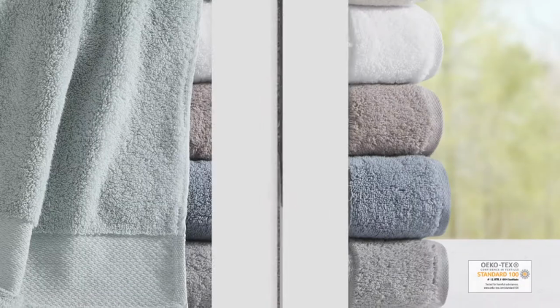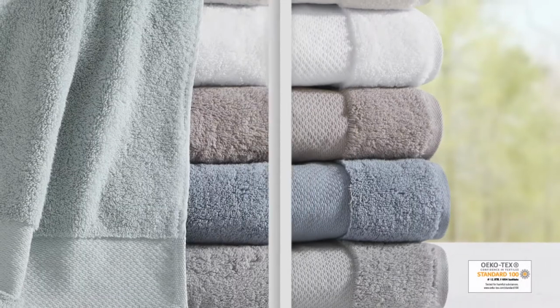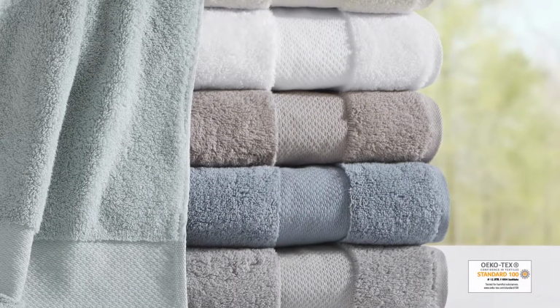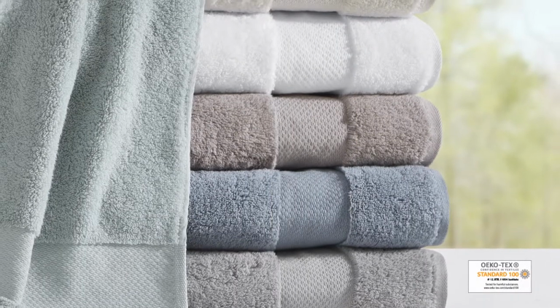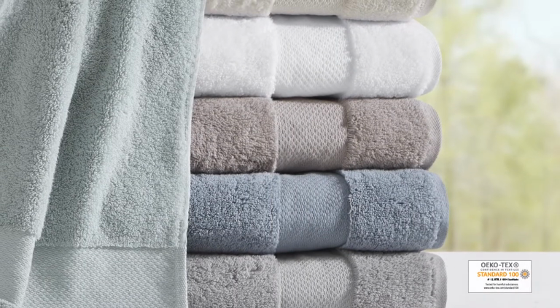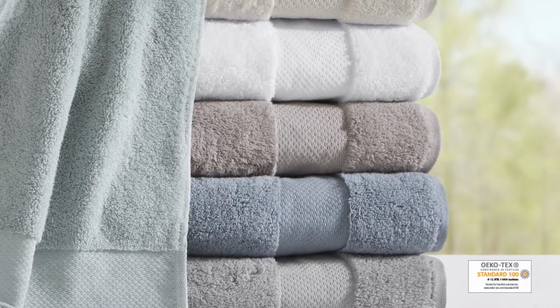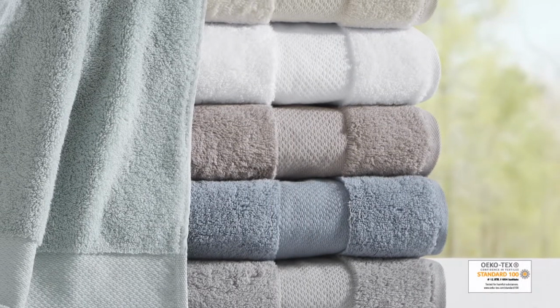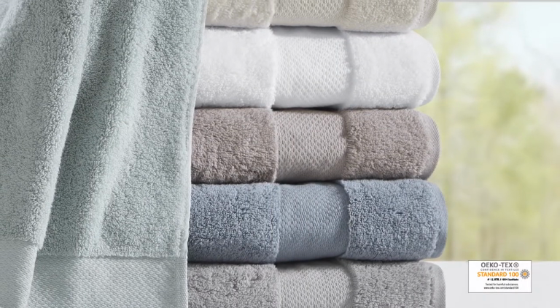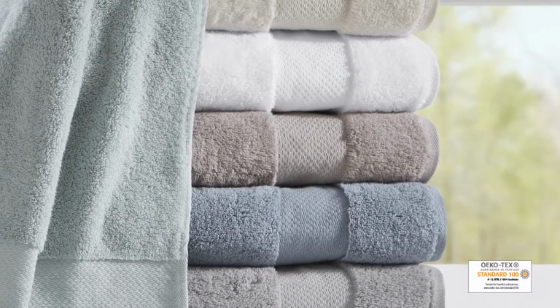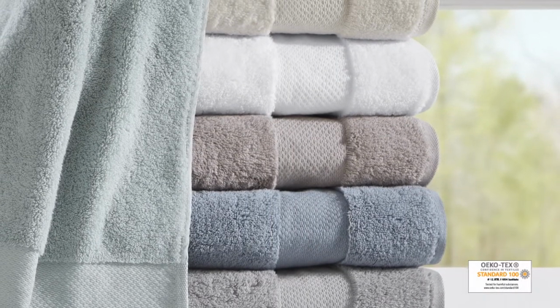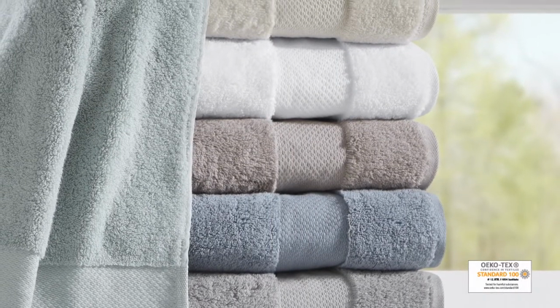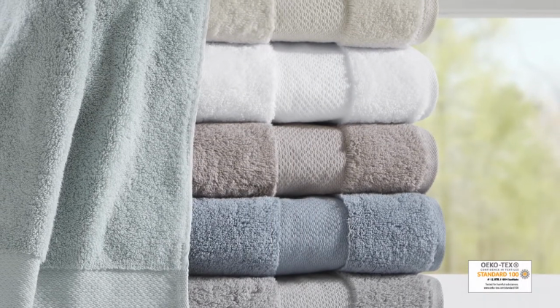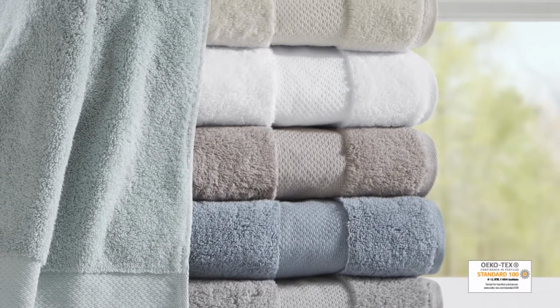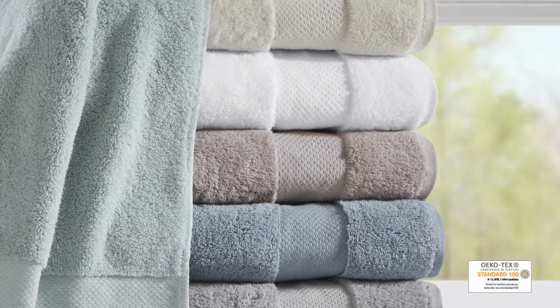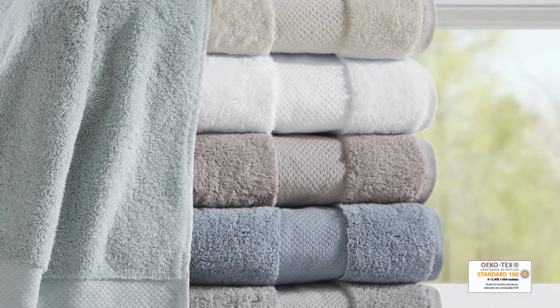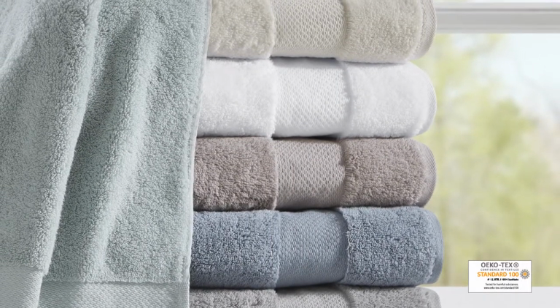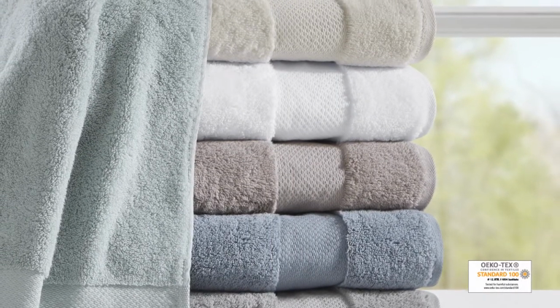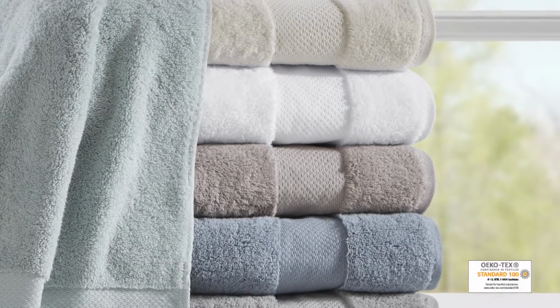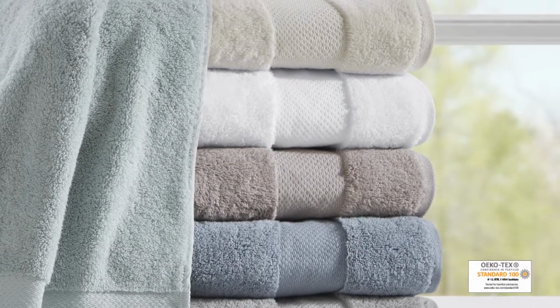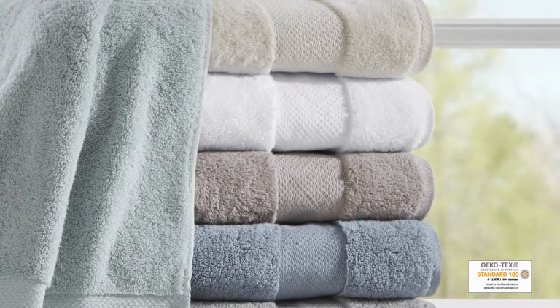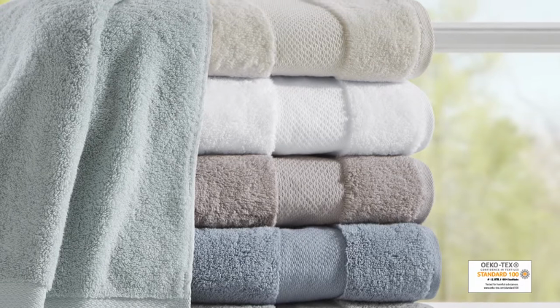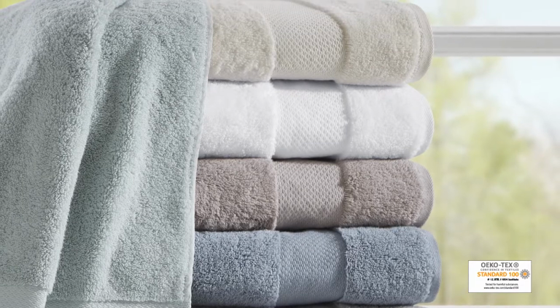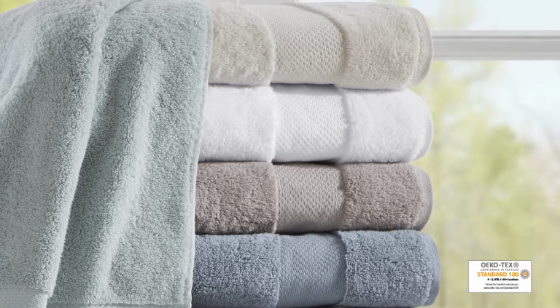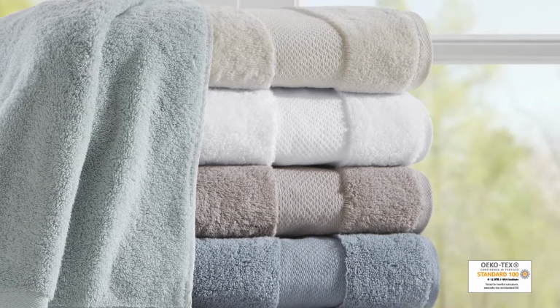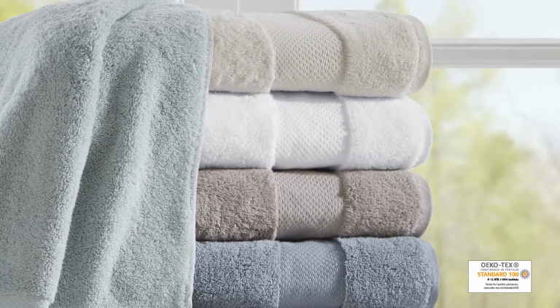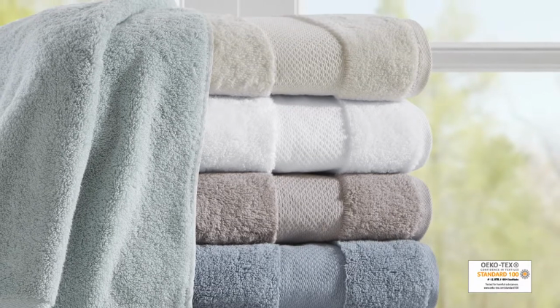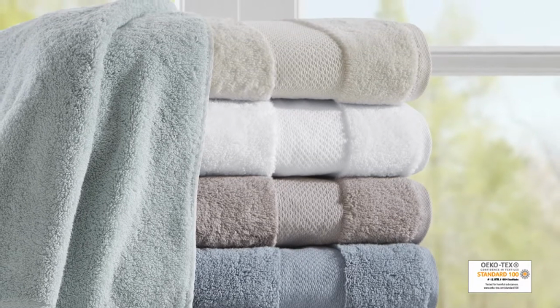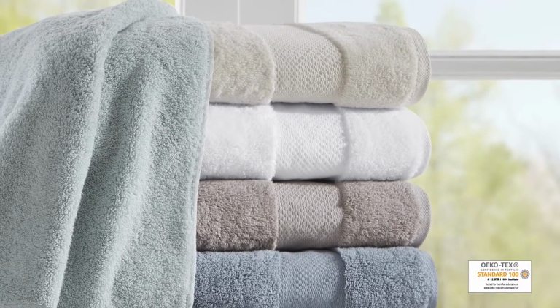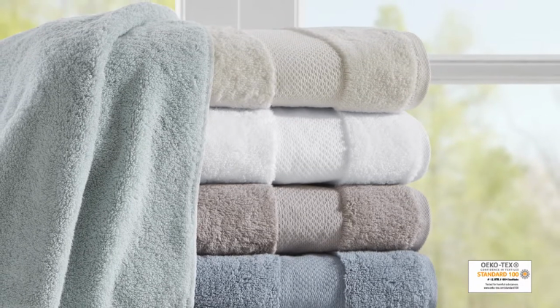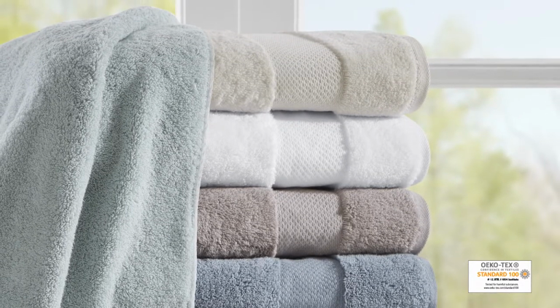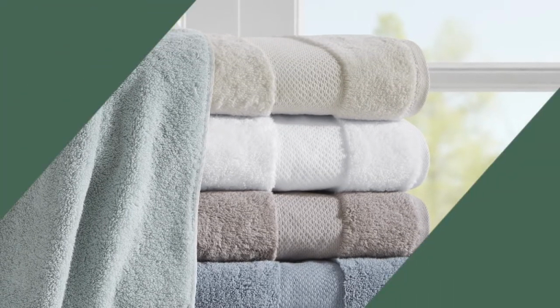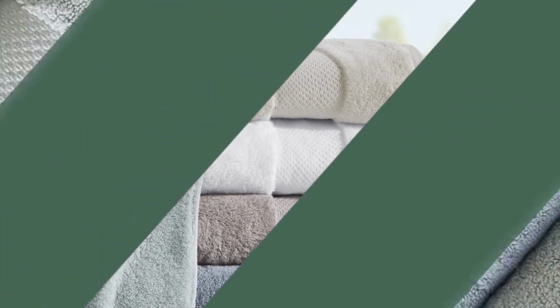Achieving the Ecotex certification, this bath towel is free from harmful chemicals and substances, ensuring quality, comfort and wellness.